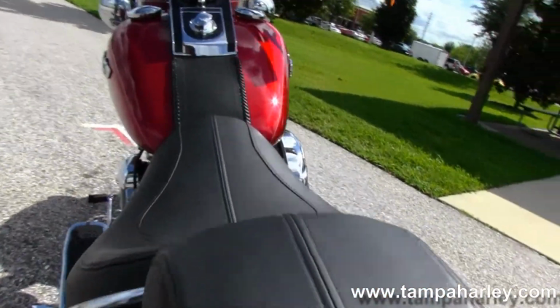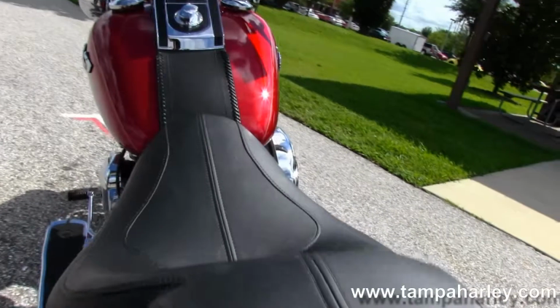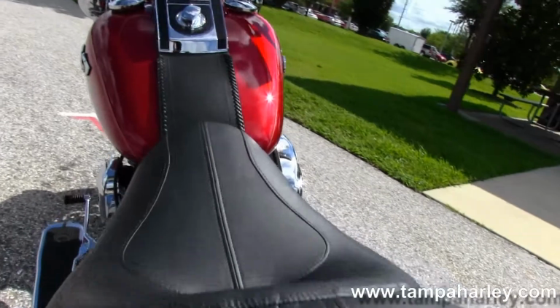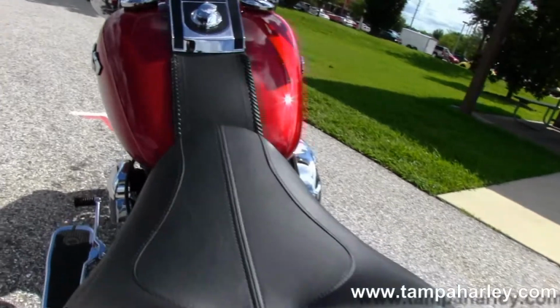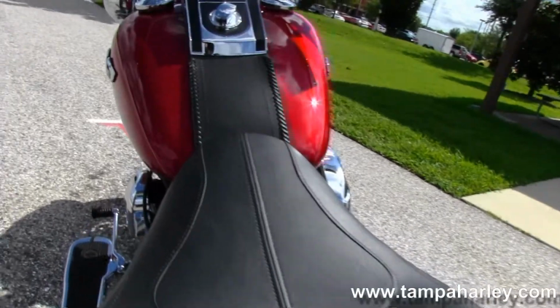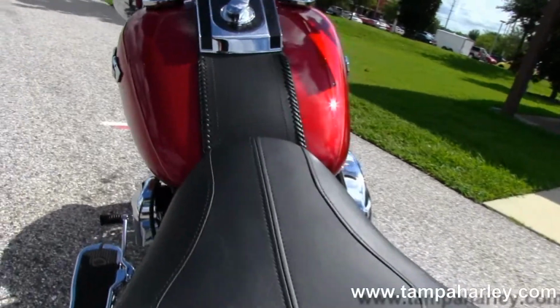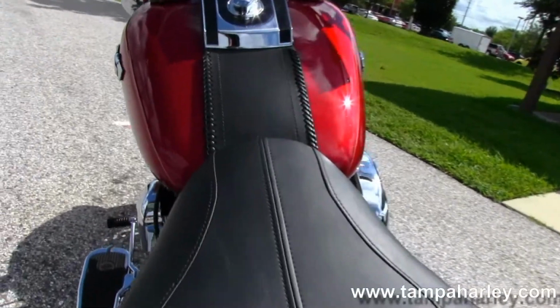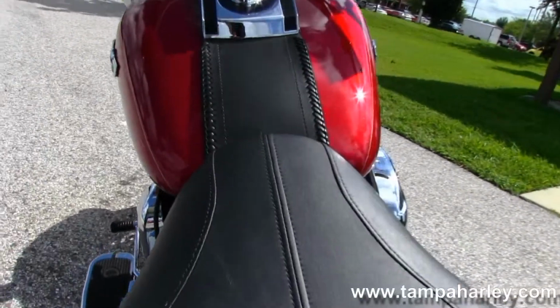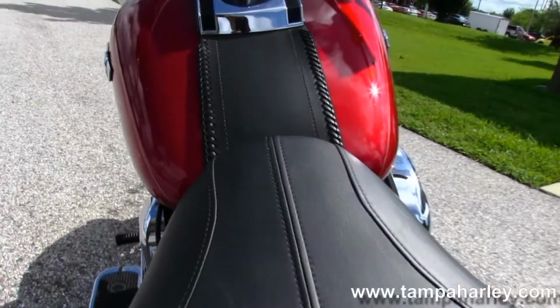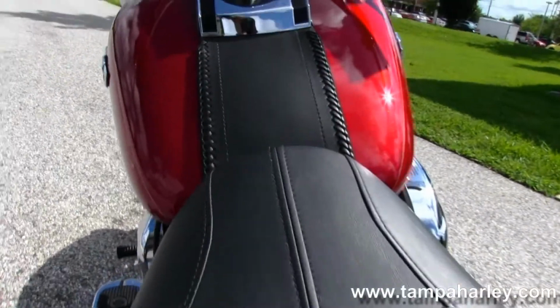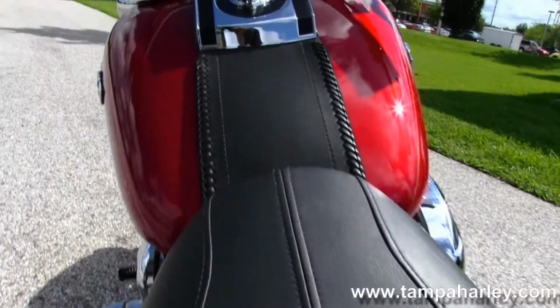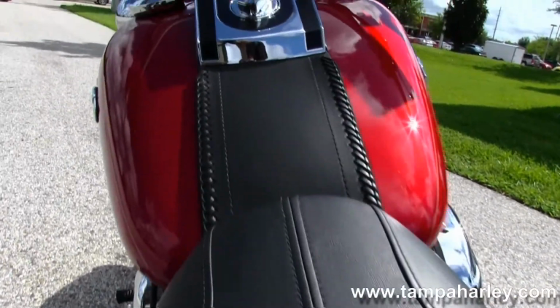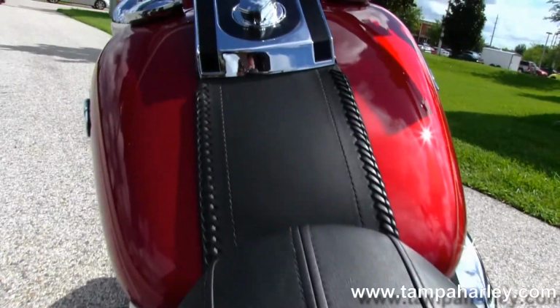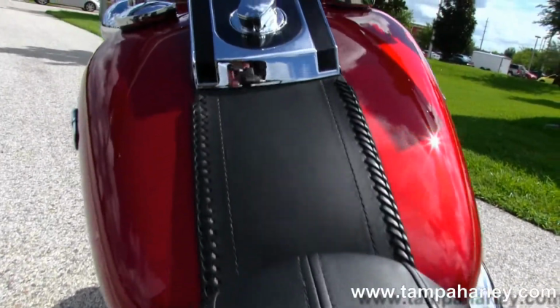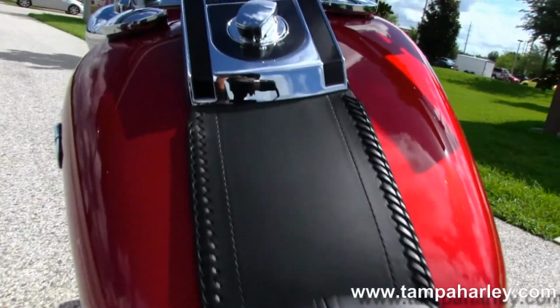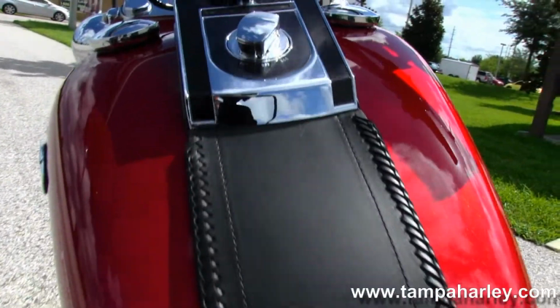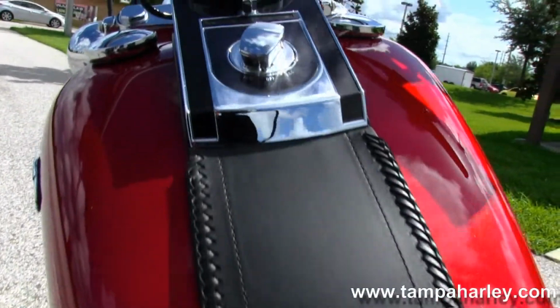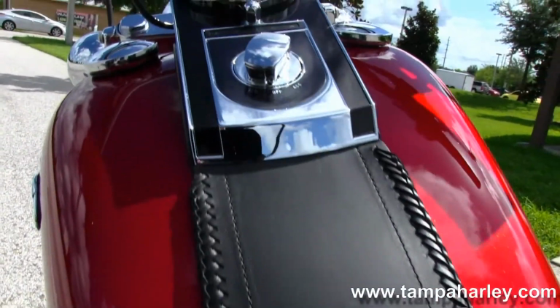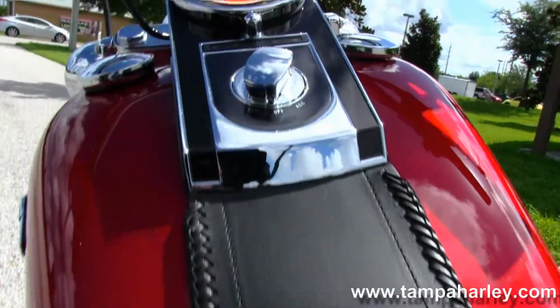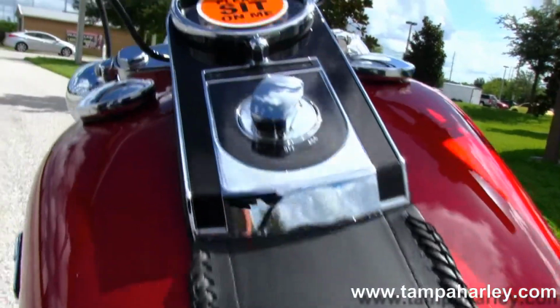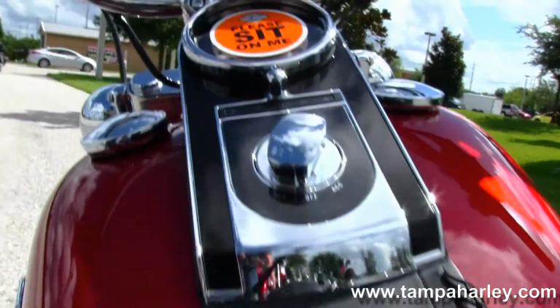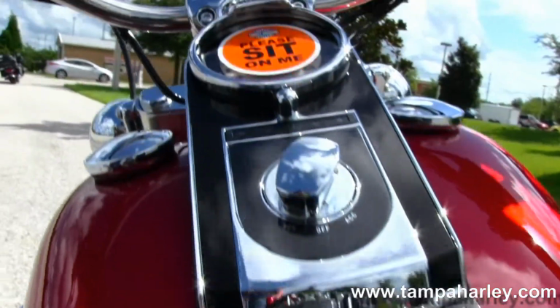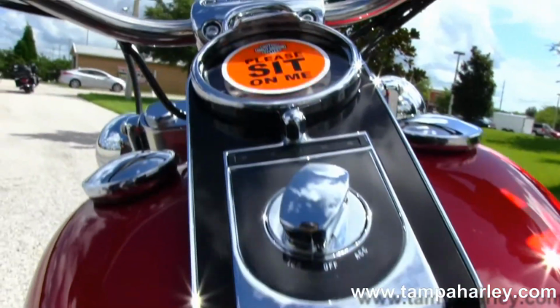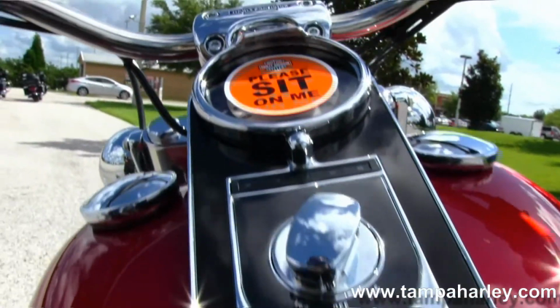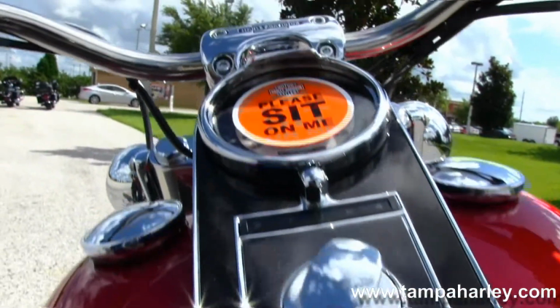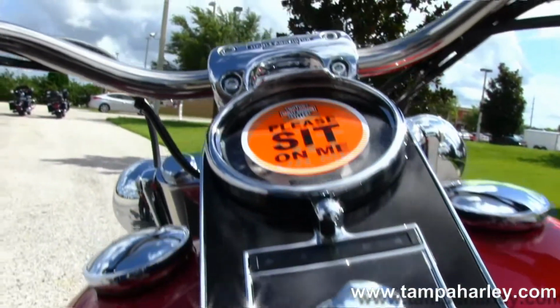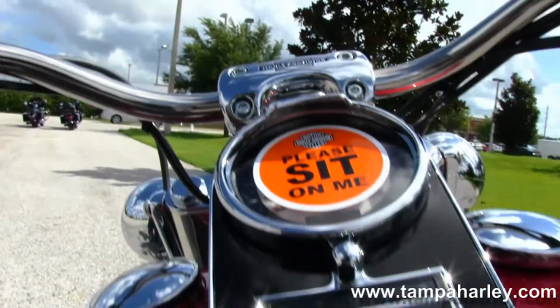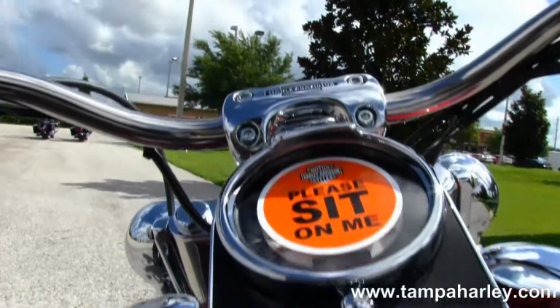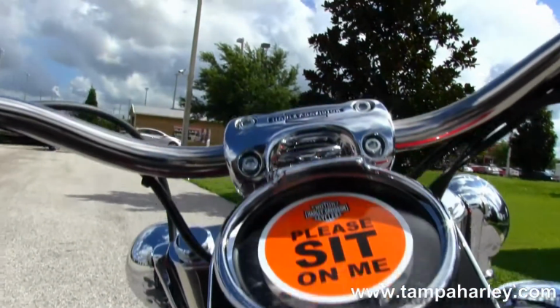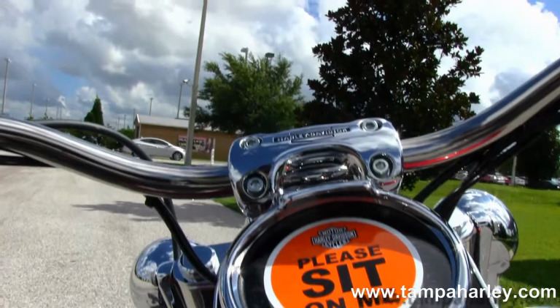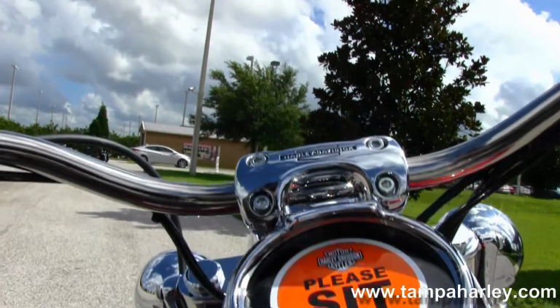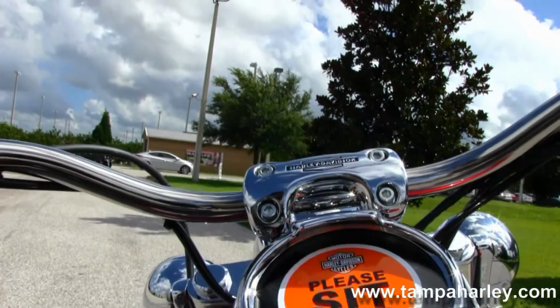Moving up to the two-piece seat with chrome luggage rack and grab rail. Up to the tank, it's got the chrome black and leather tank trim, and pullback style bars.